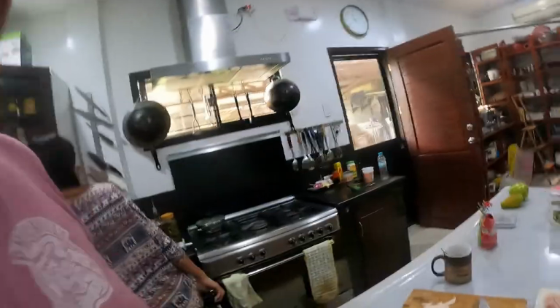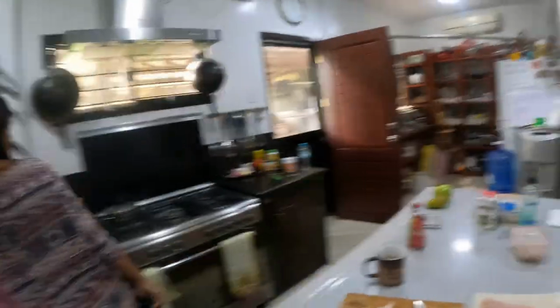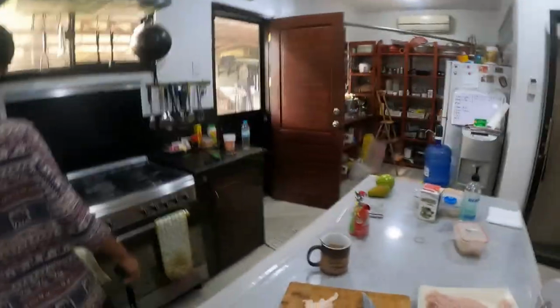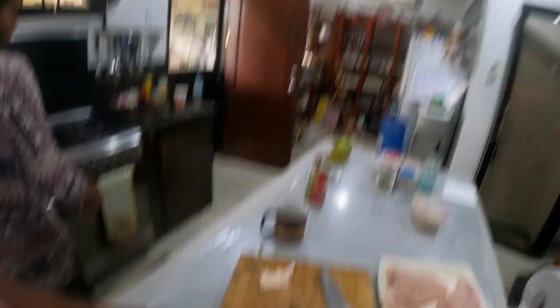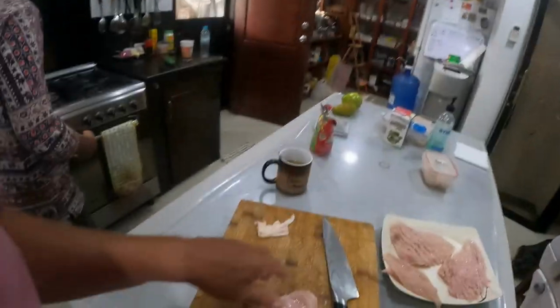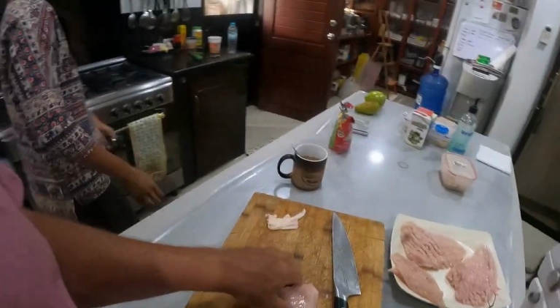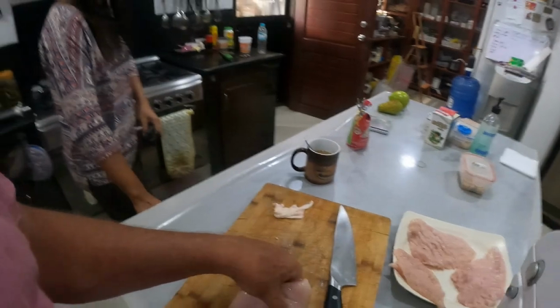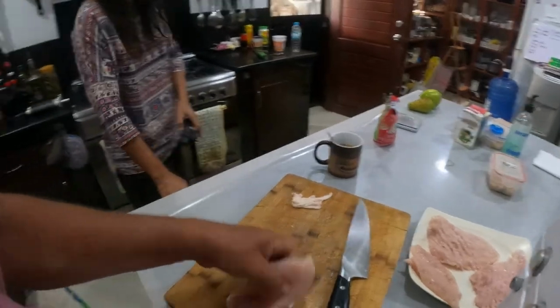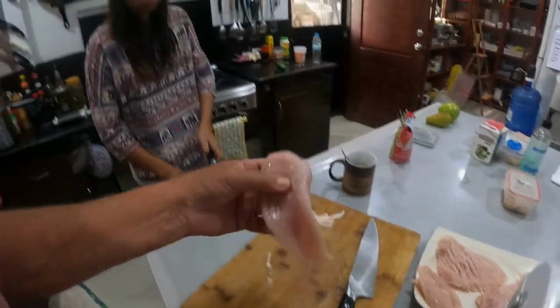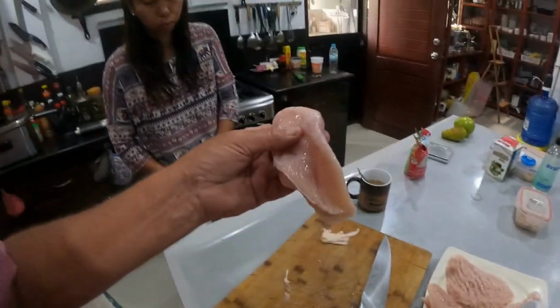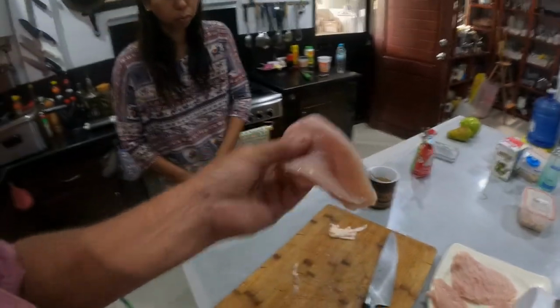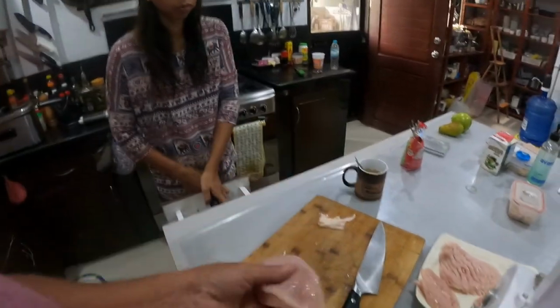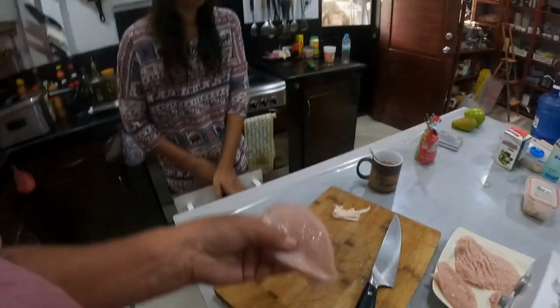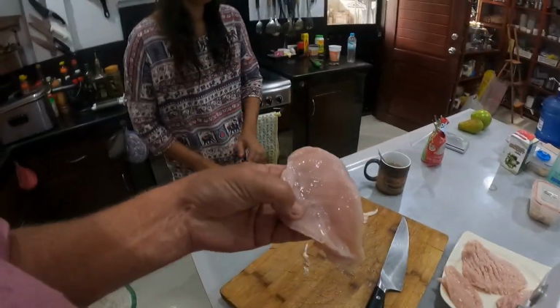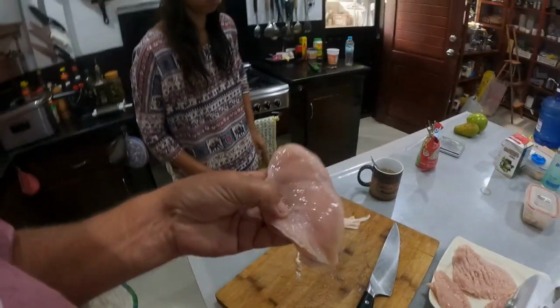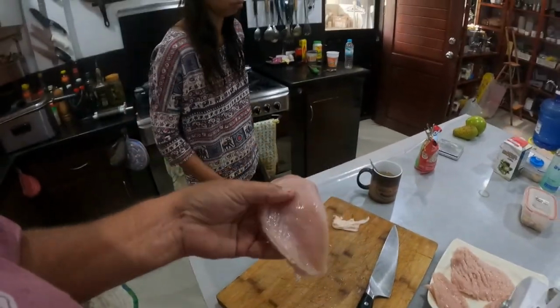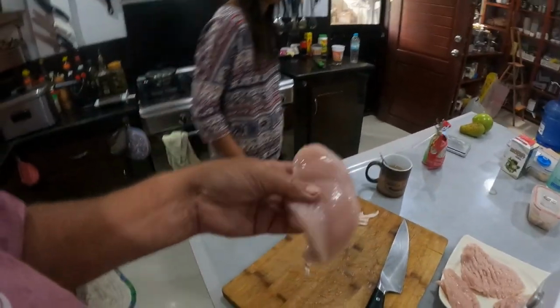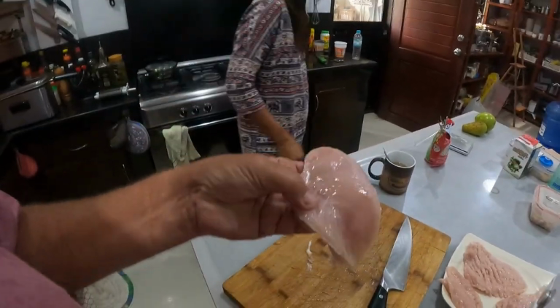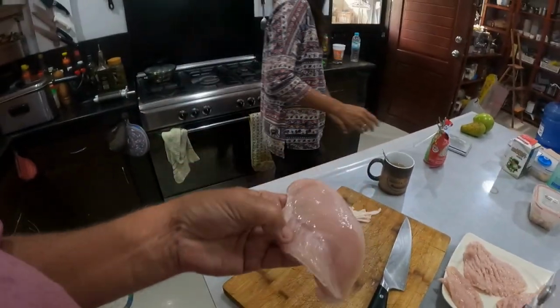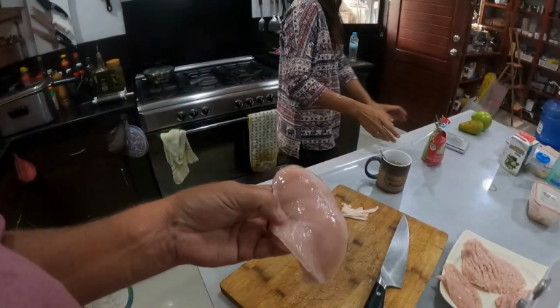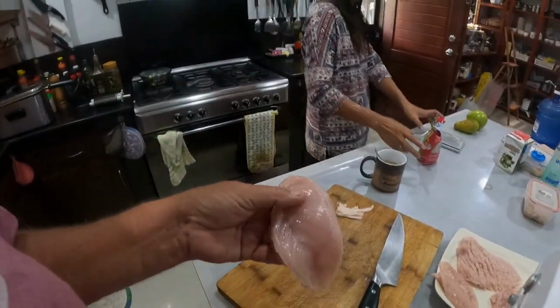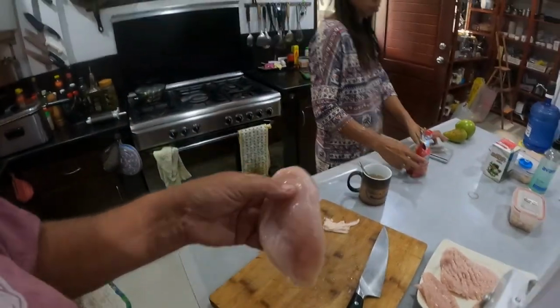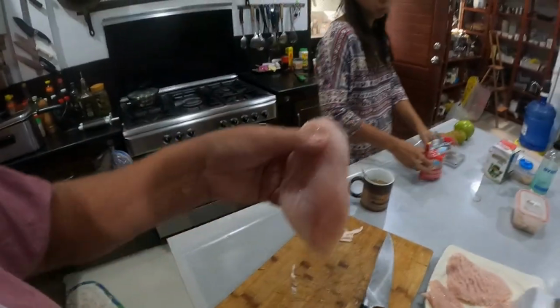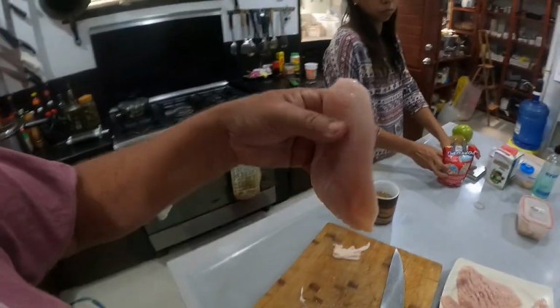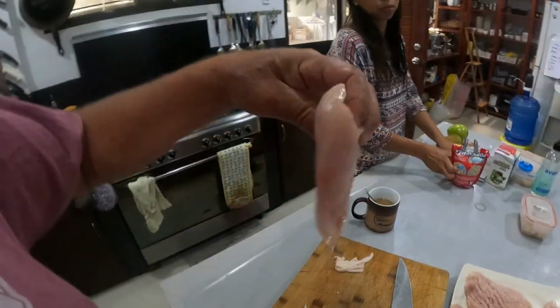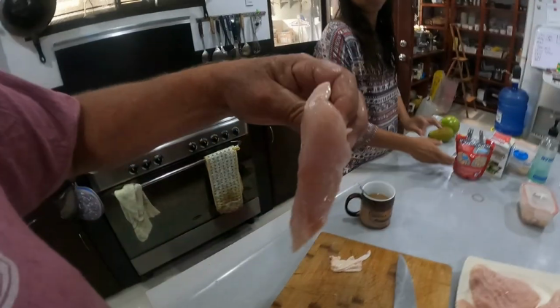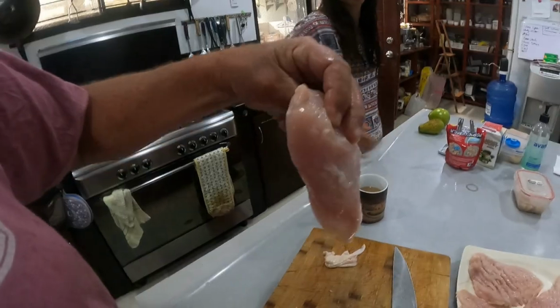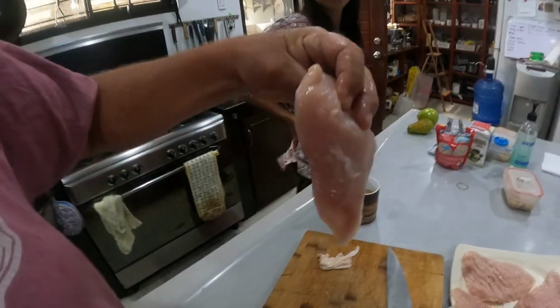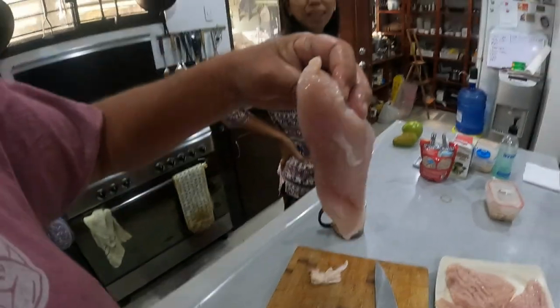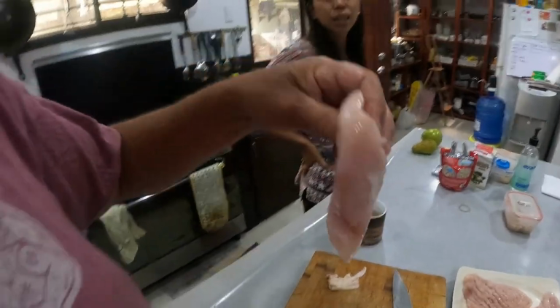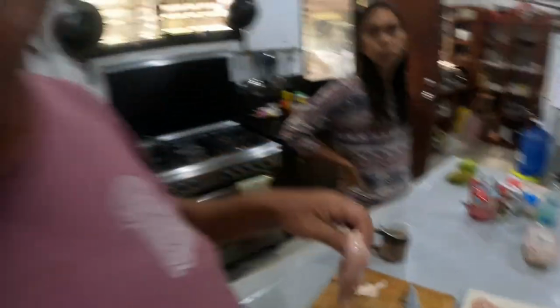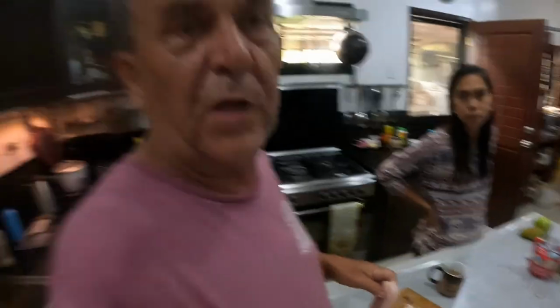So what I'm doing now is — these are your pork fillets. I'm going to make up some pork schnitzels for dinner tonight. This is your pork schnitzels.